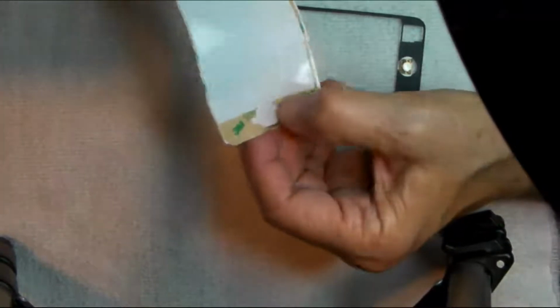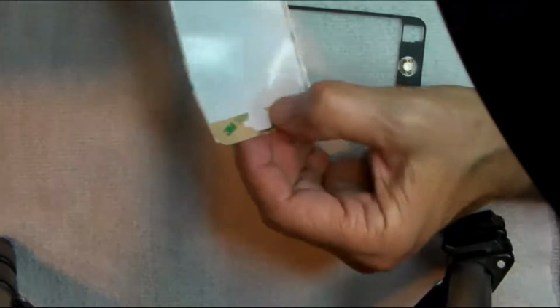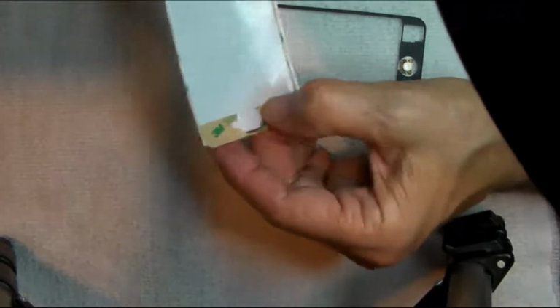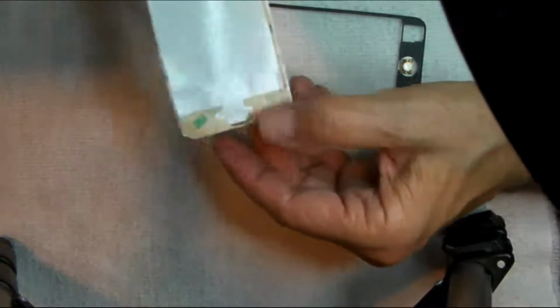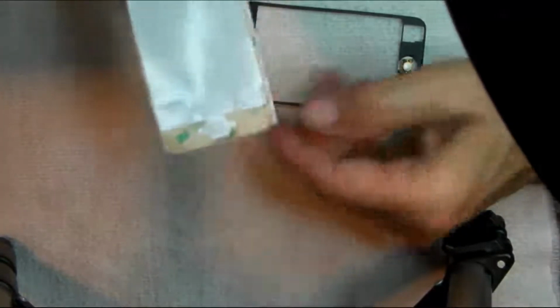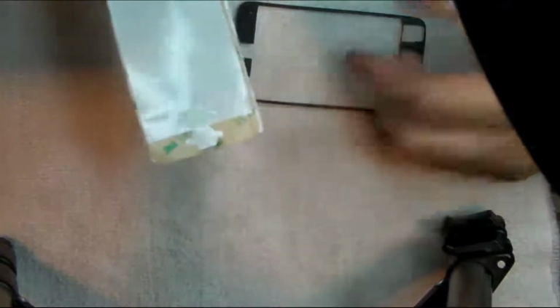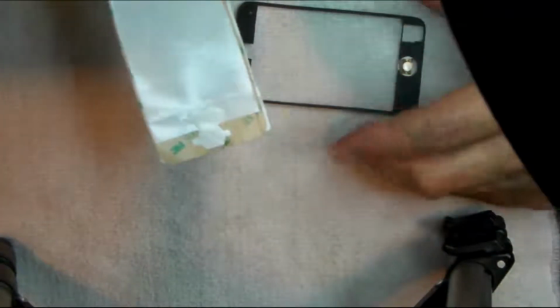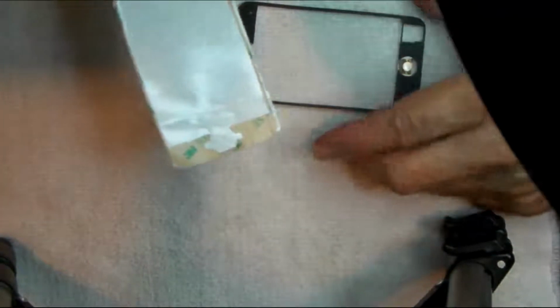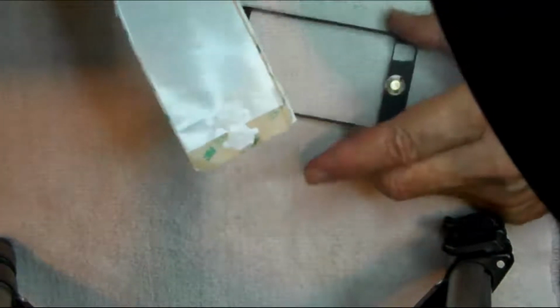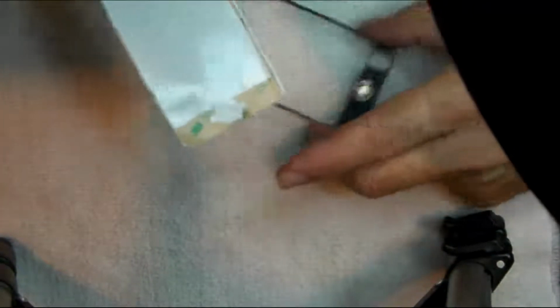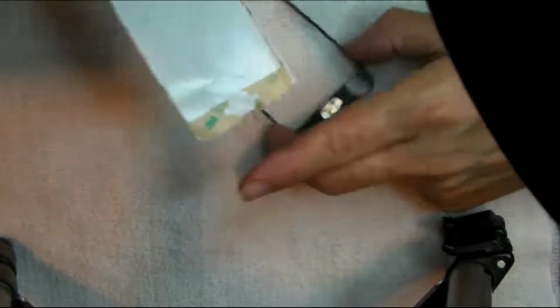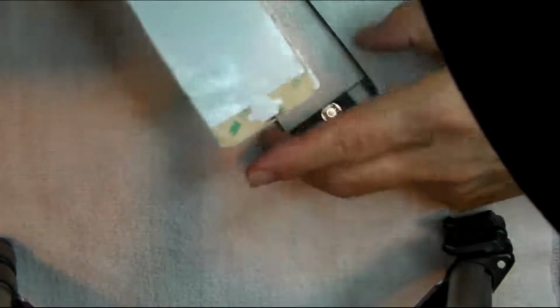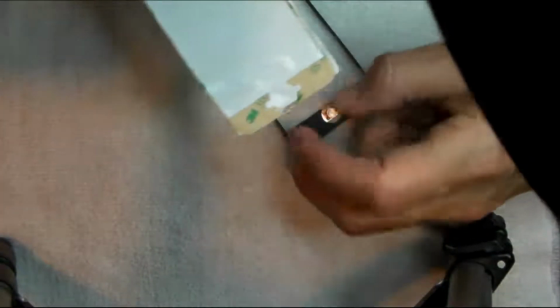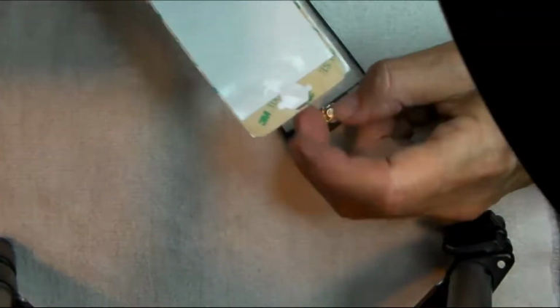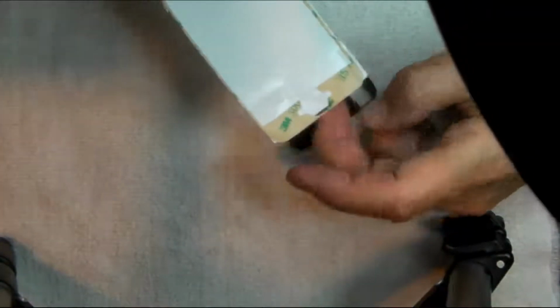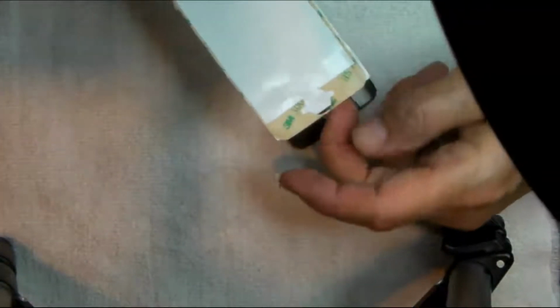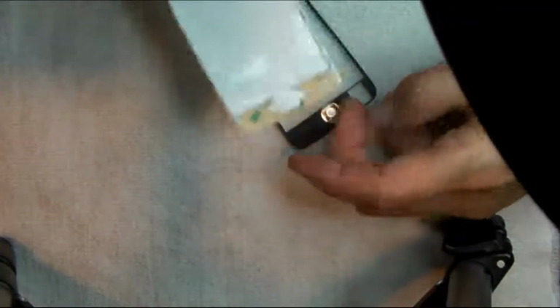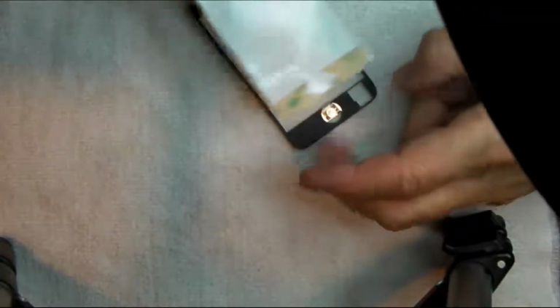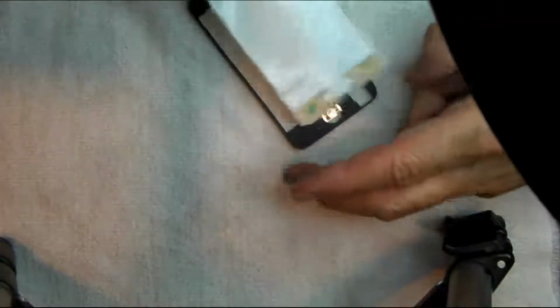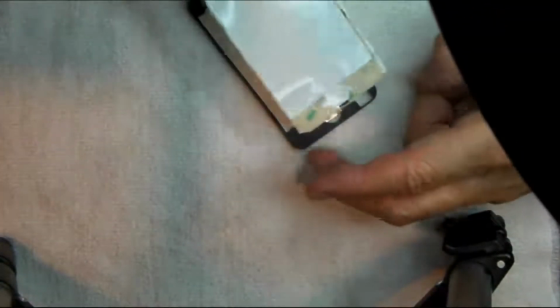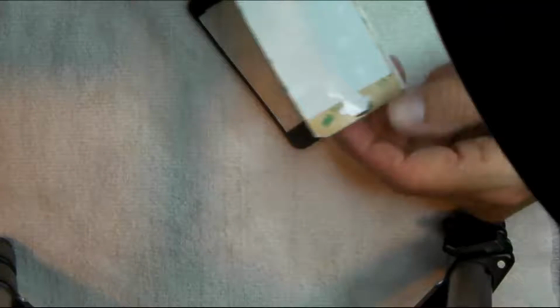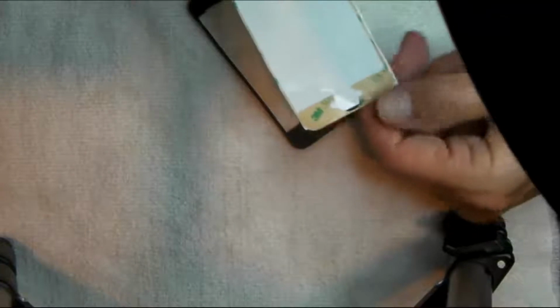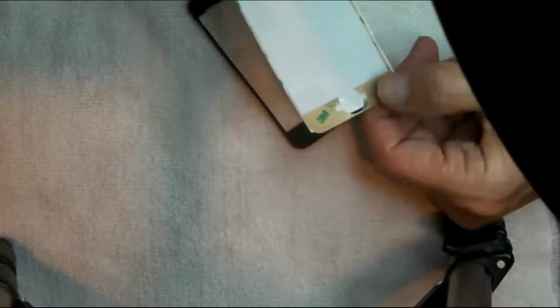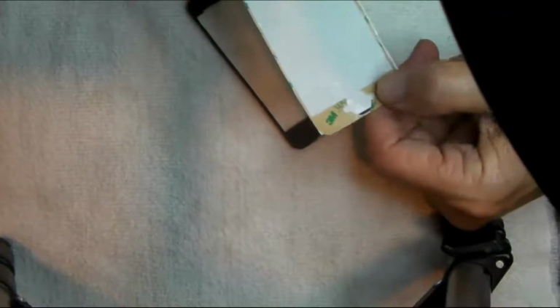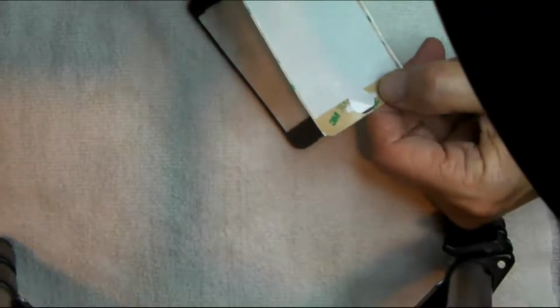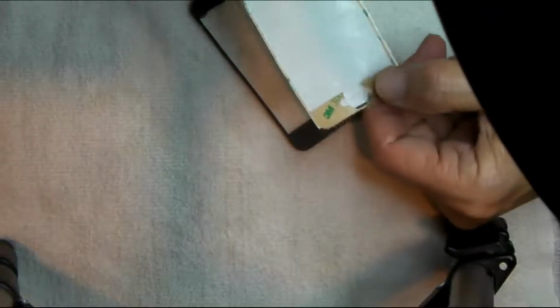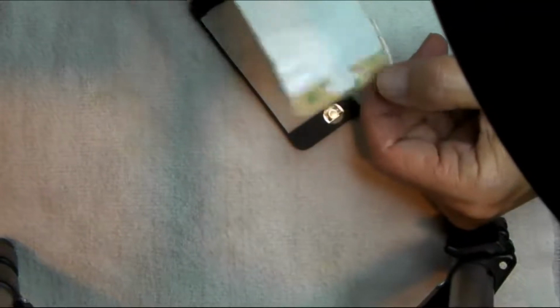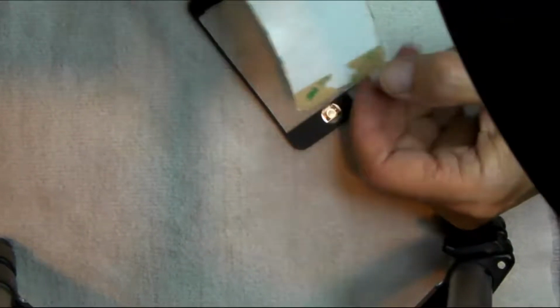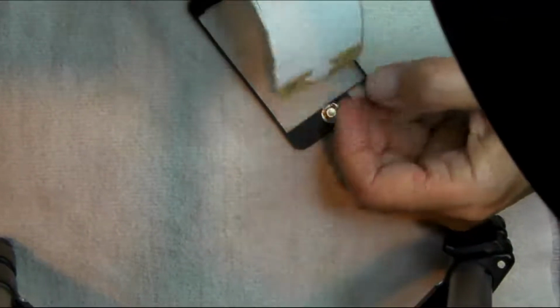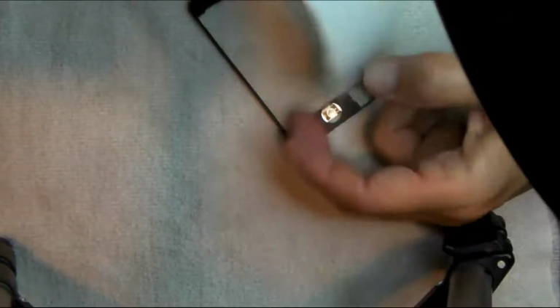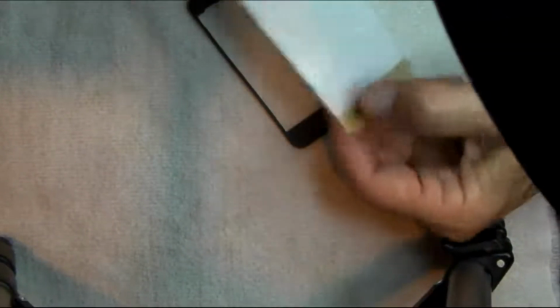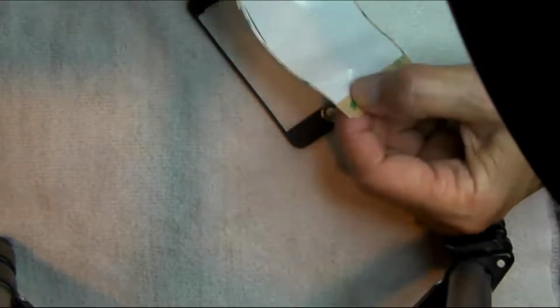Somehow I've got to figure out how to transfer this down onto that.